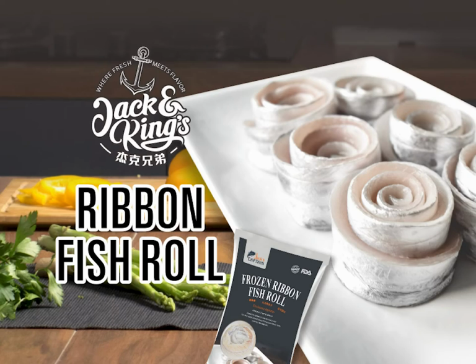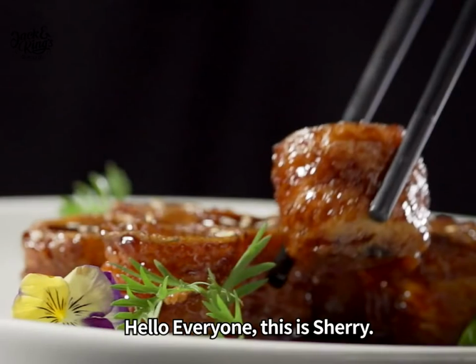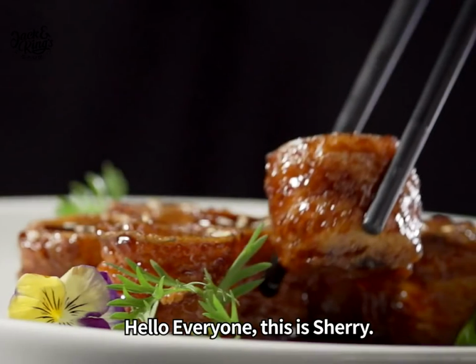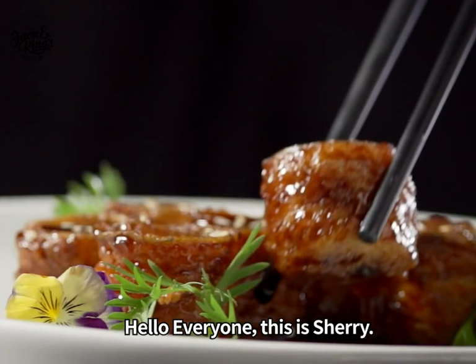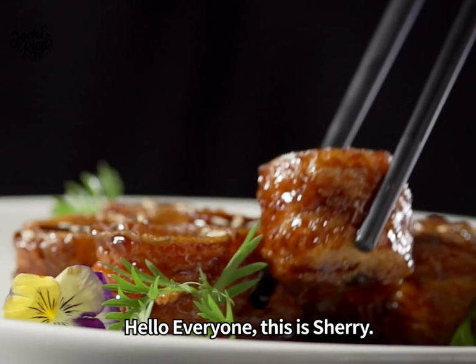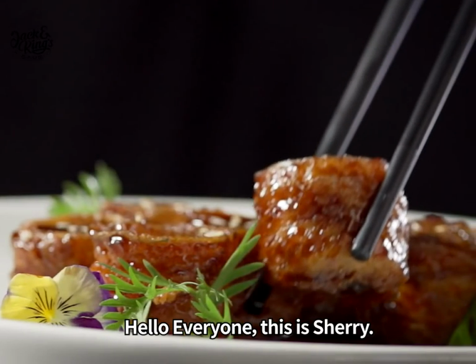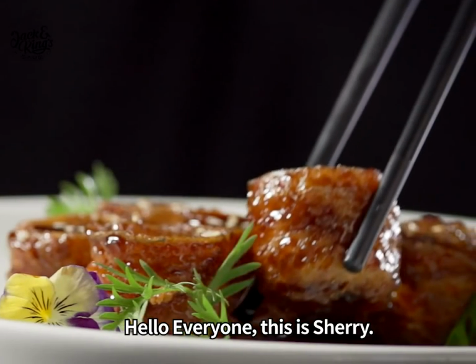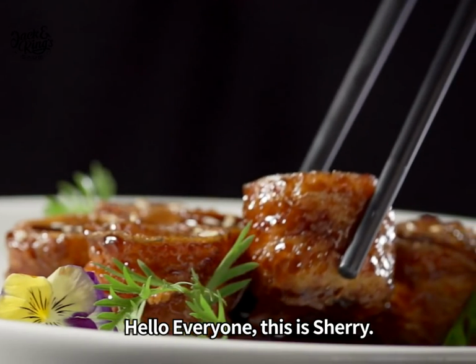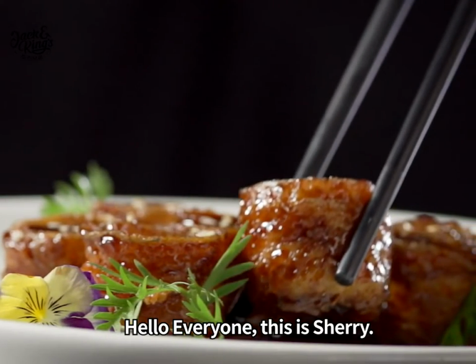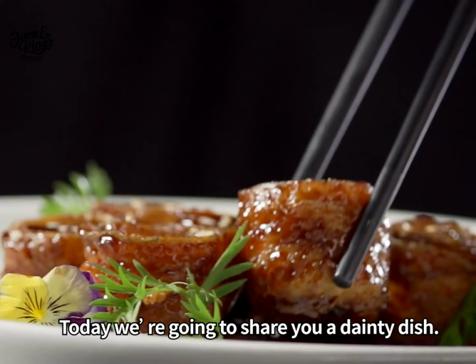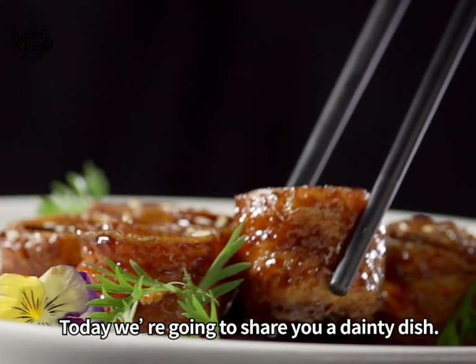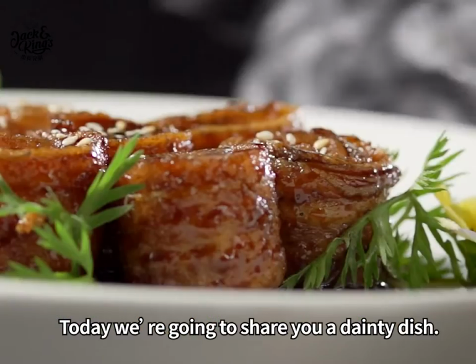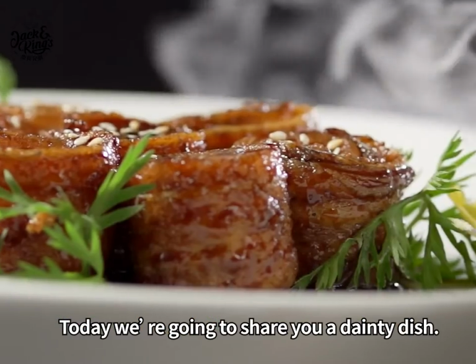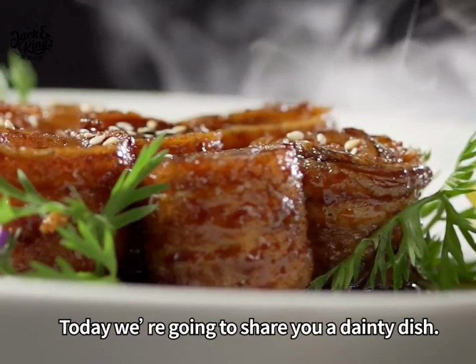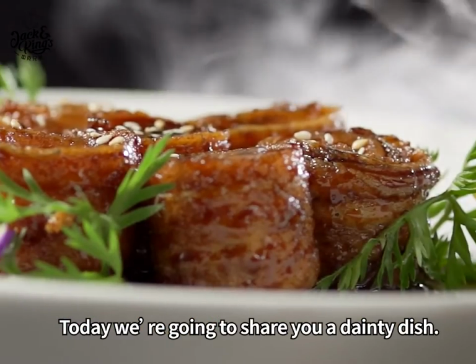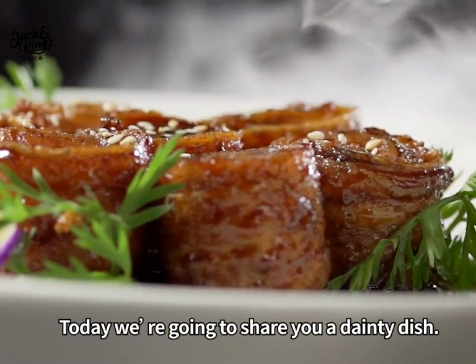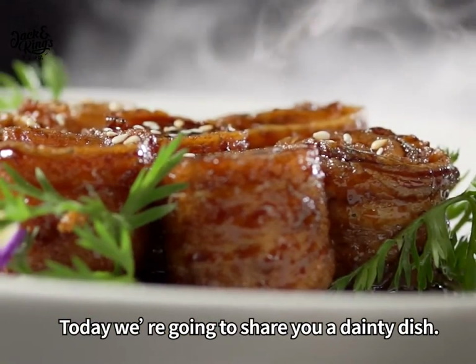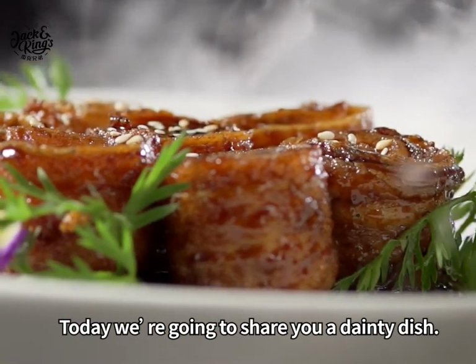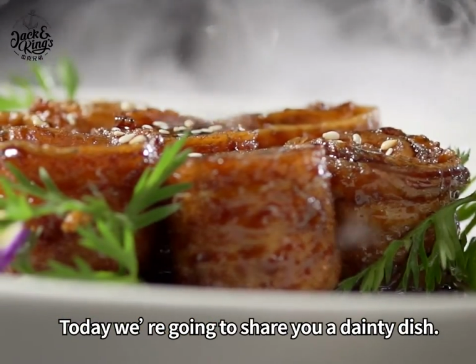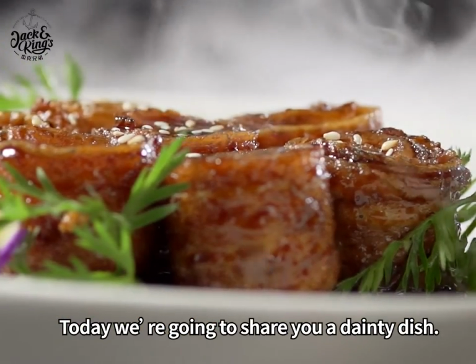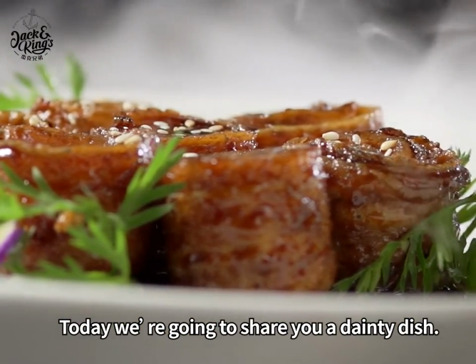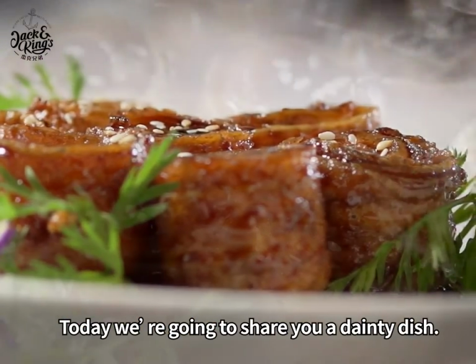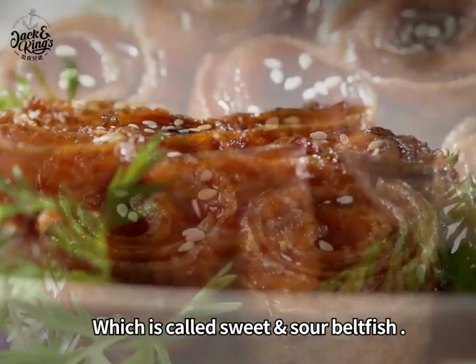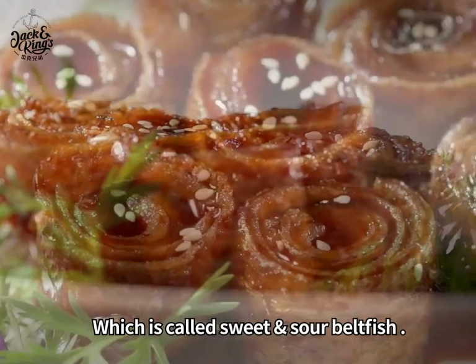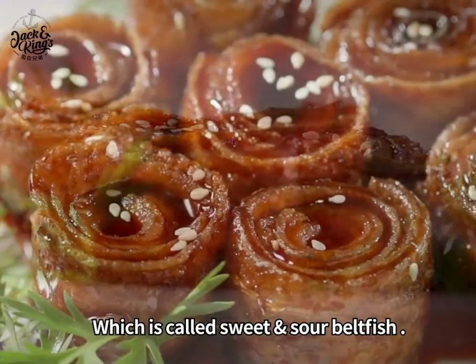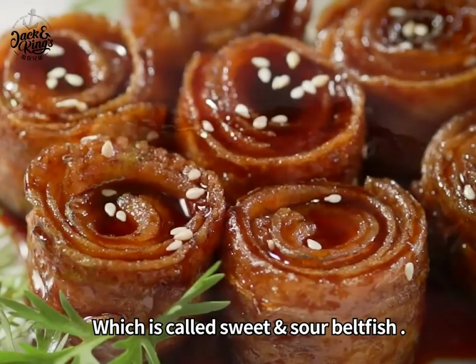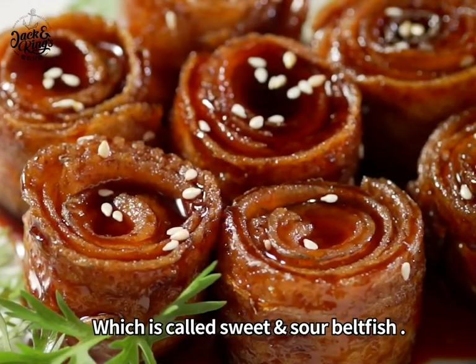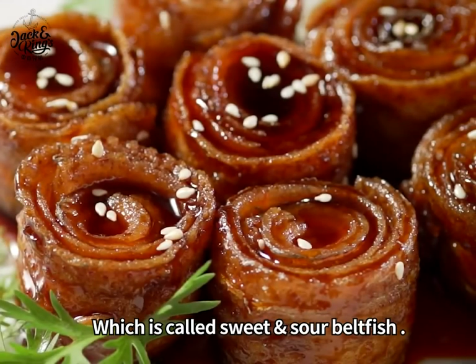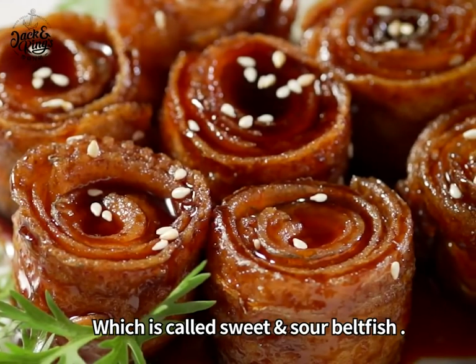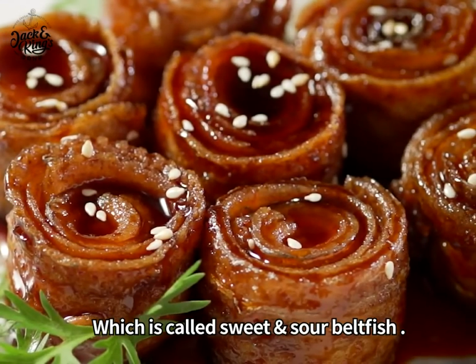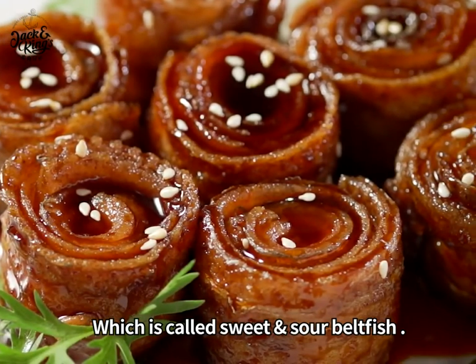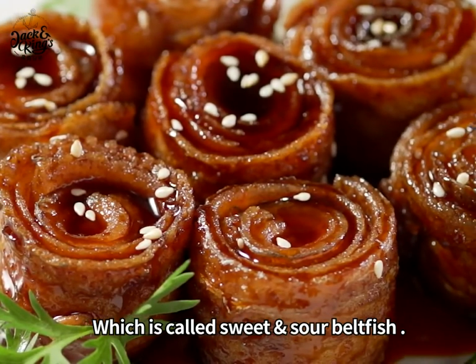Hi, this is Sherry. Today we are going to share a dainty dish which is called sweet and sour beltfish.